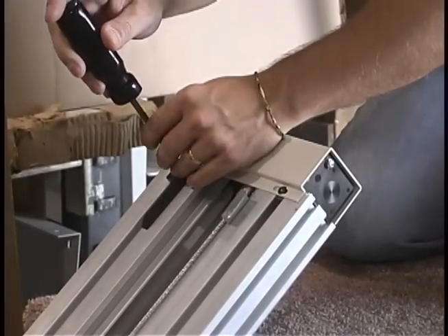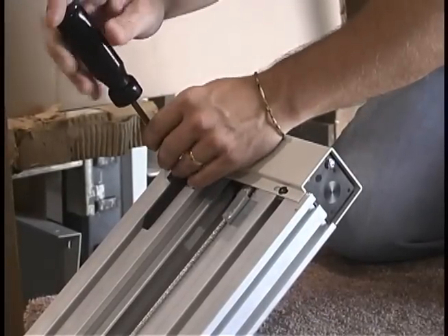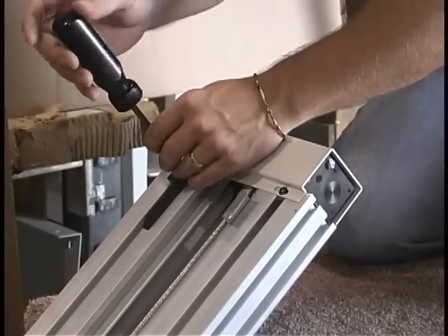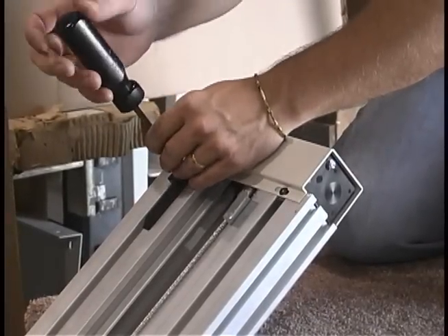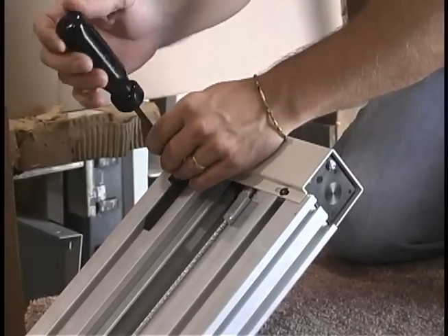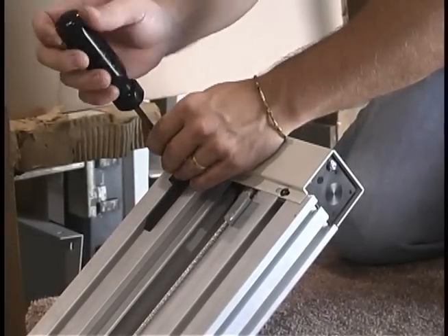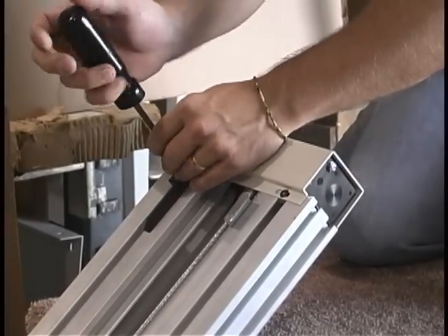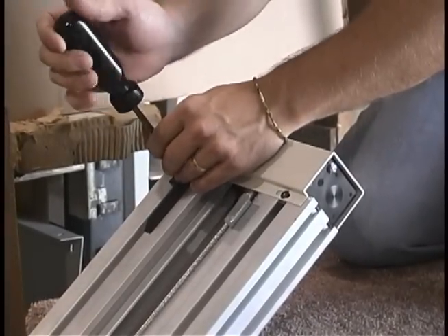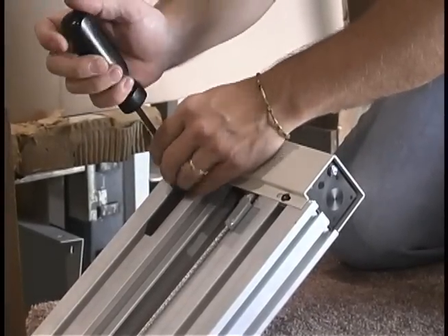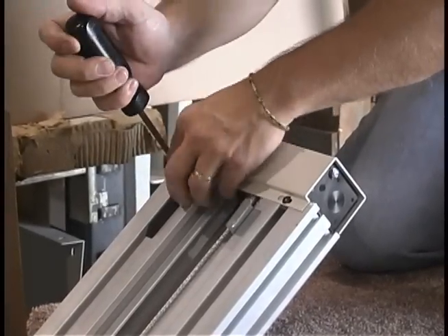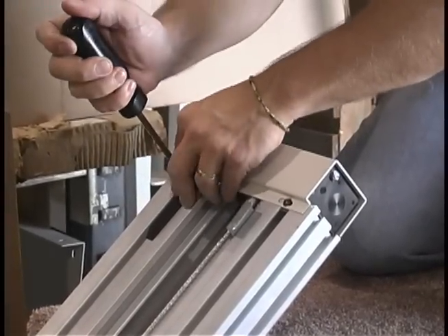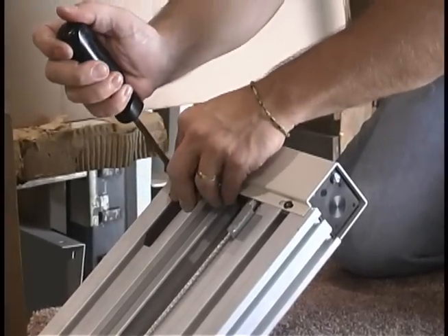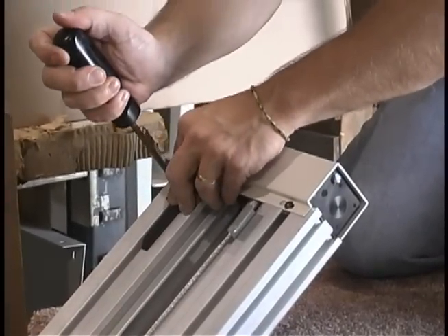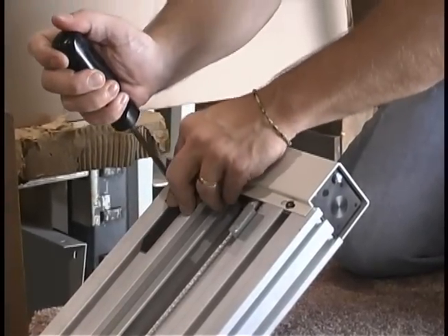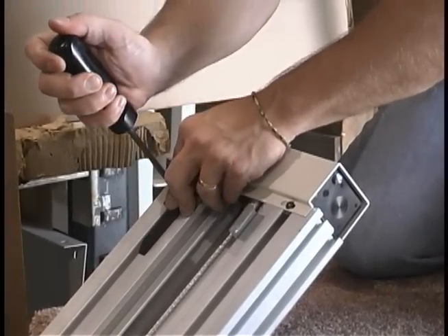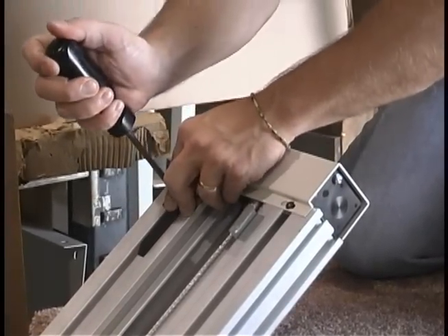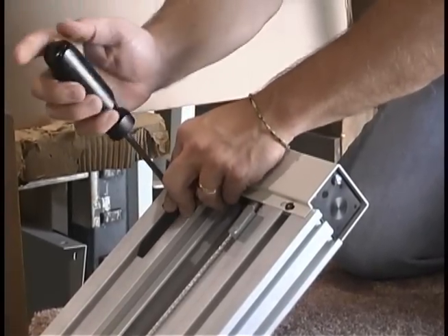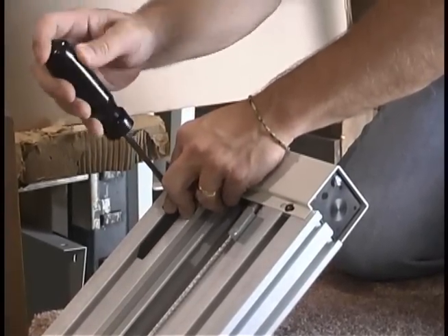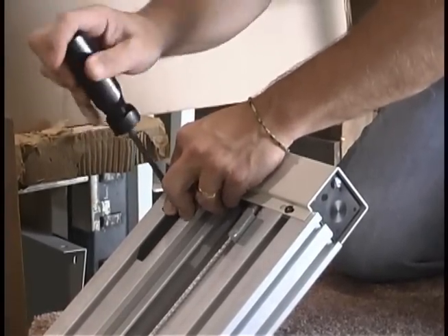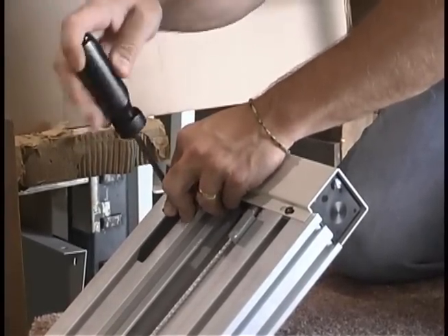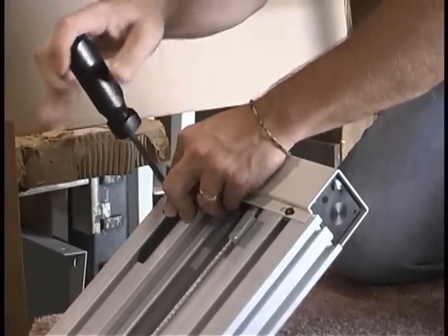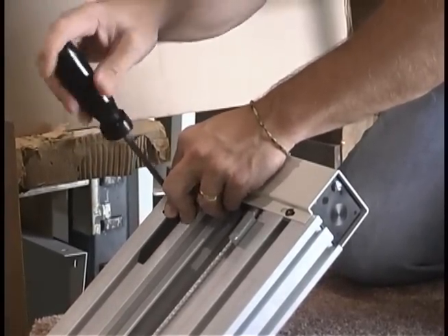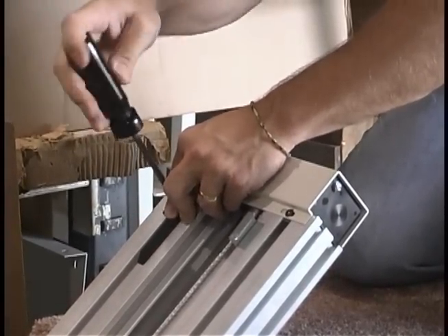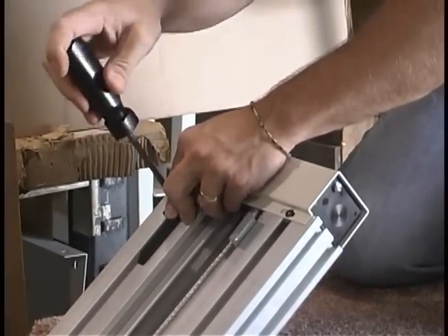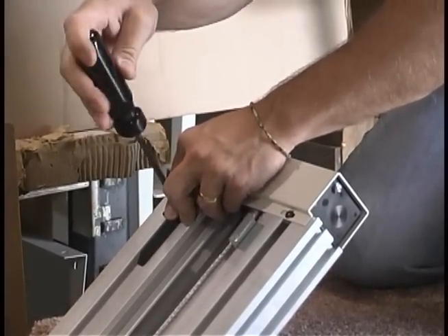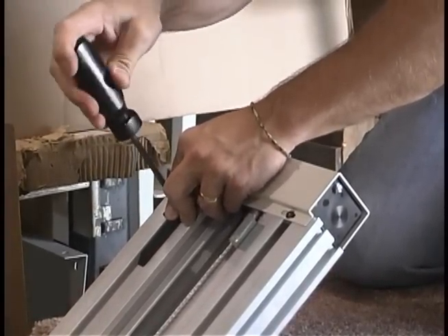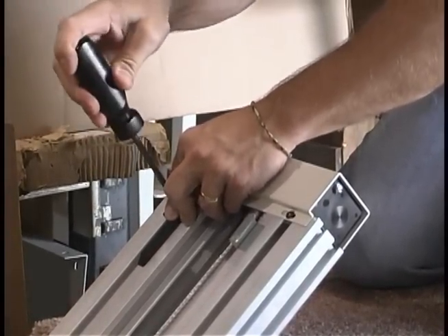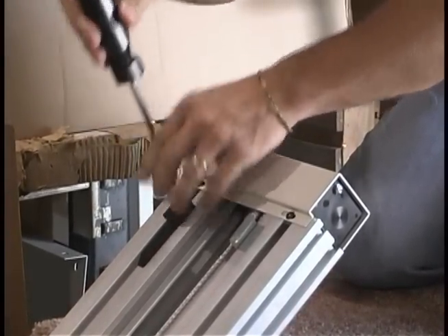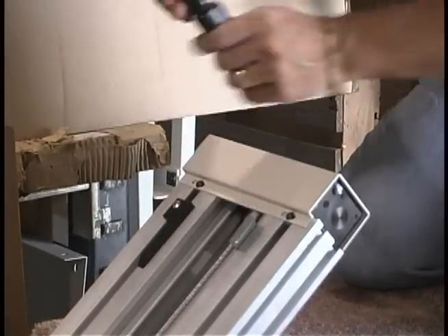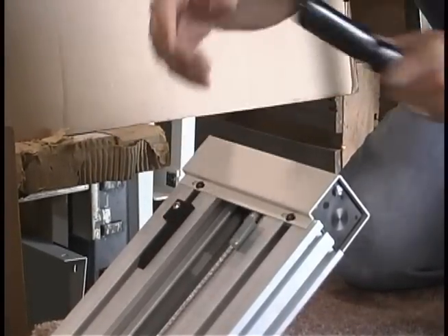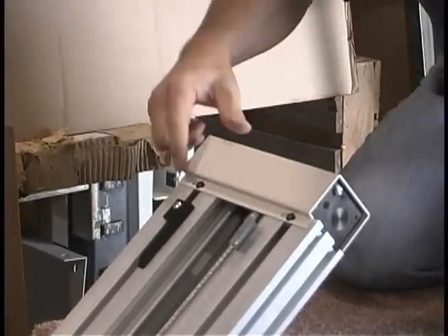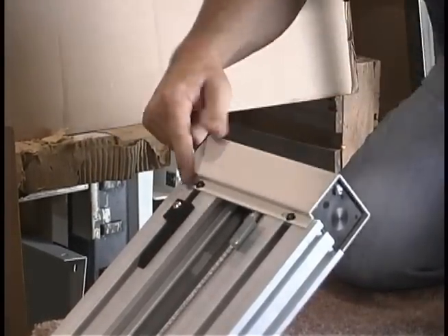Lower the top limit cam switch about half an inch and be sure to tighten it securely to keep this problem from happening again.